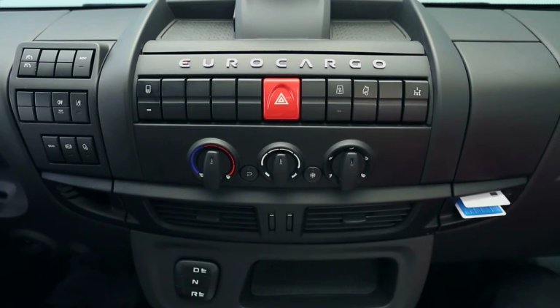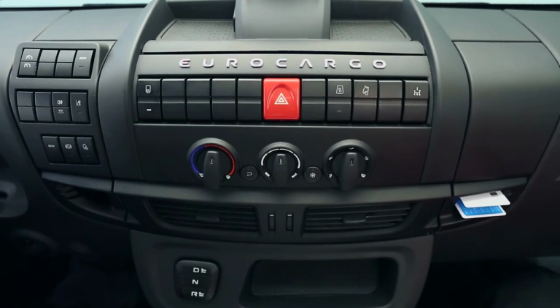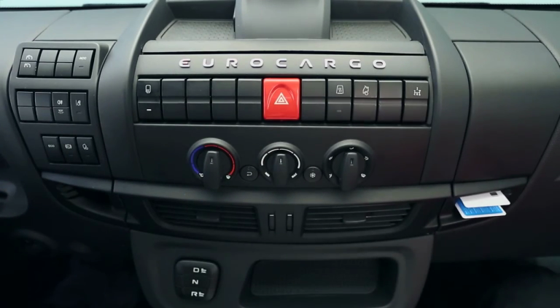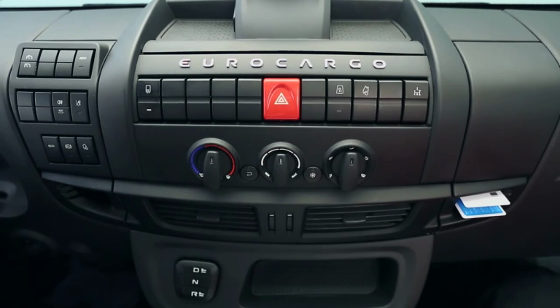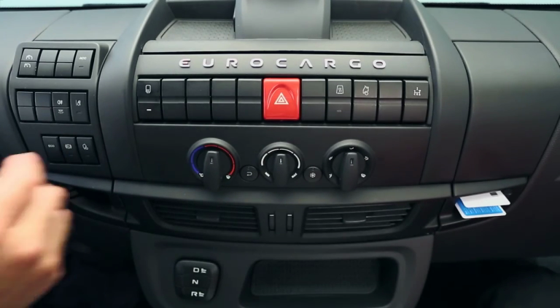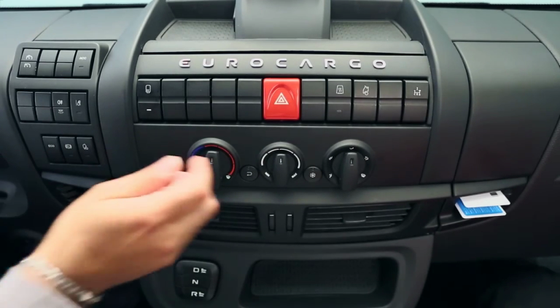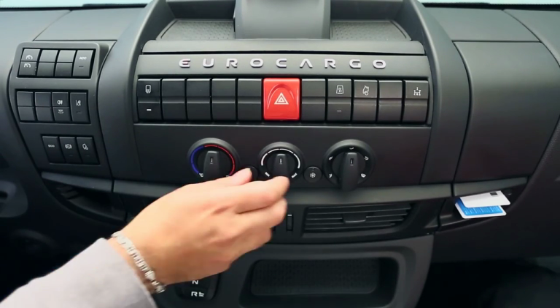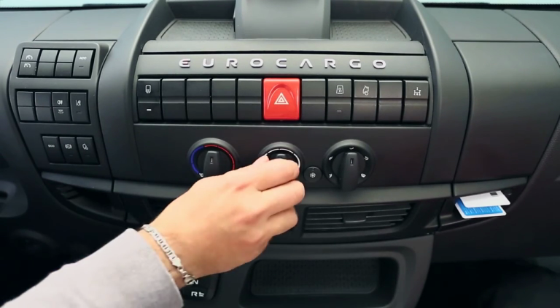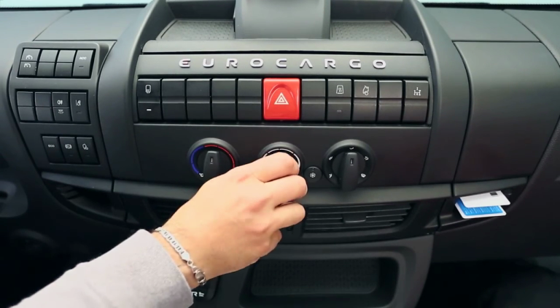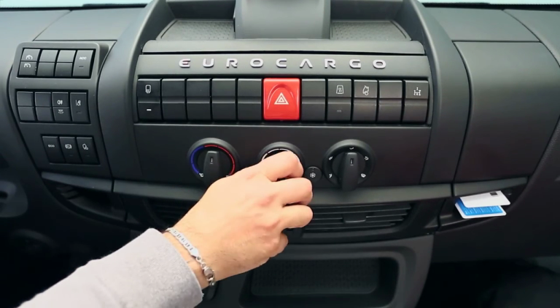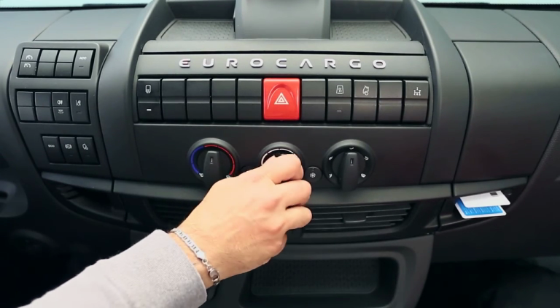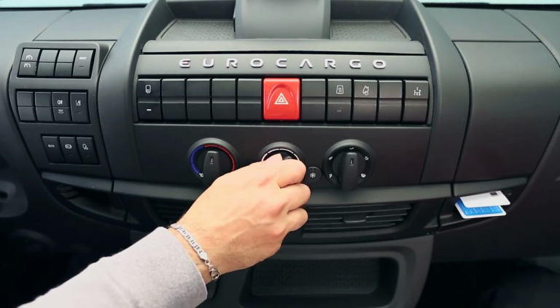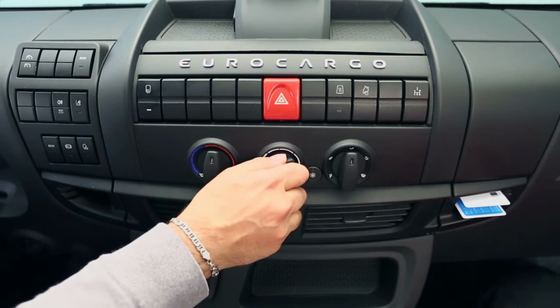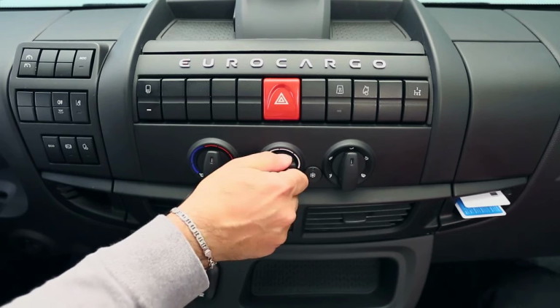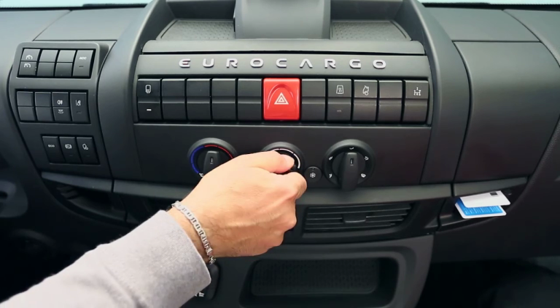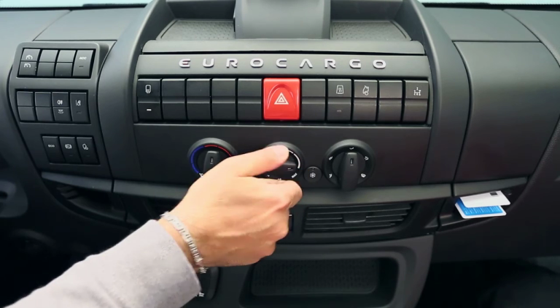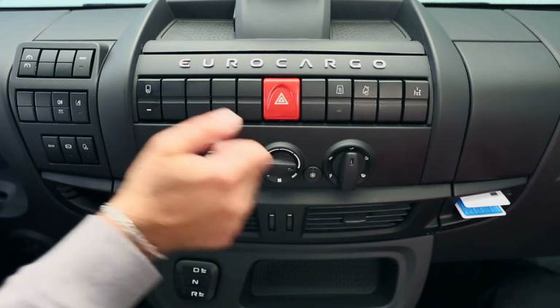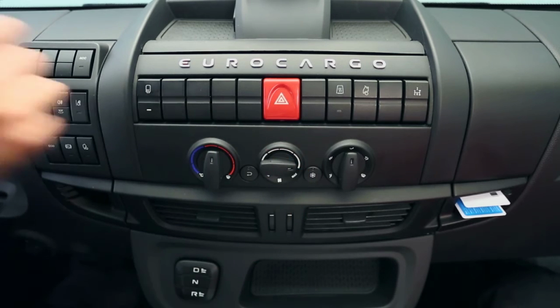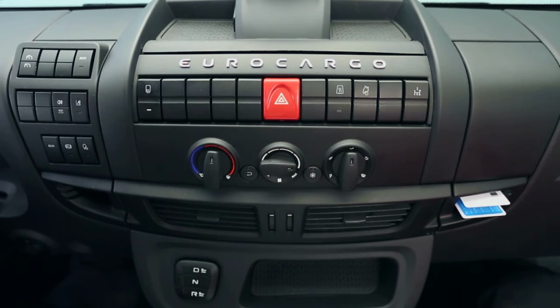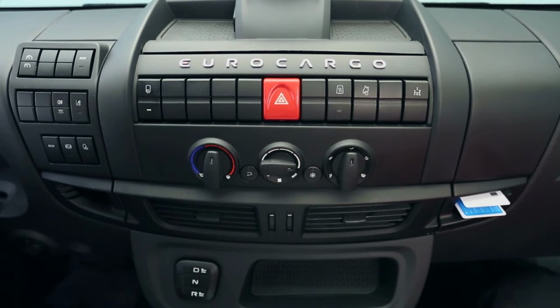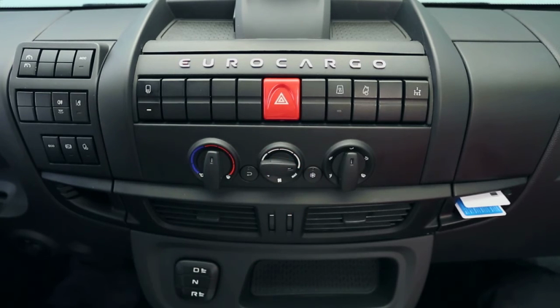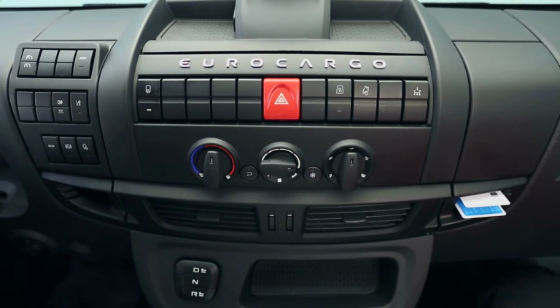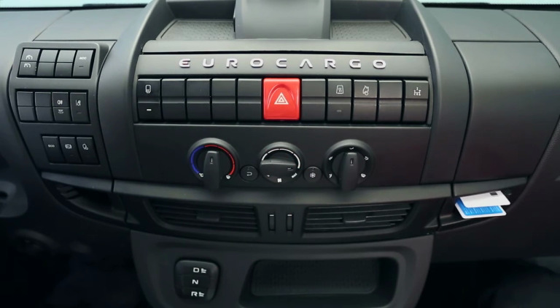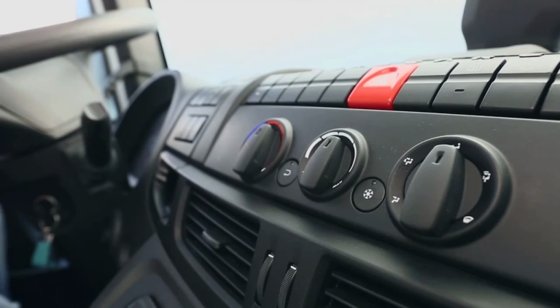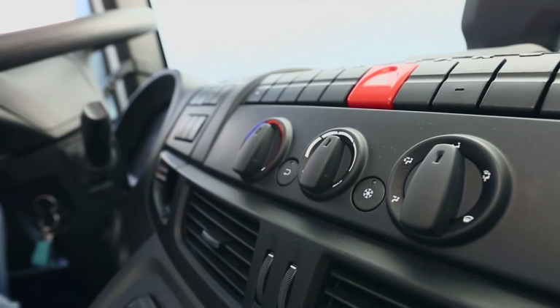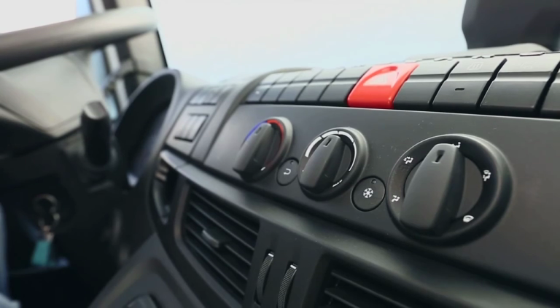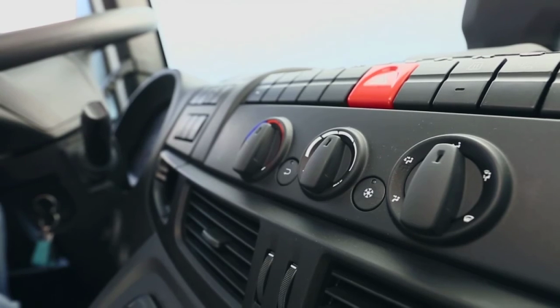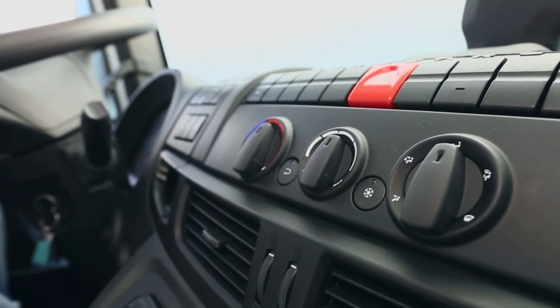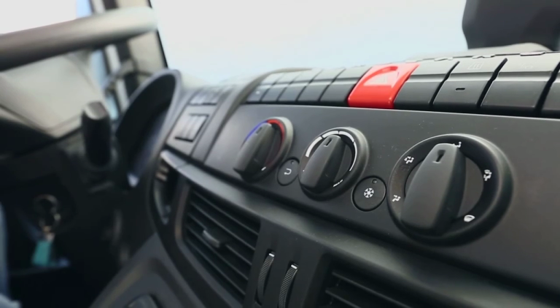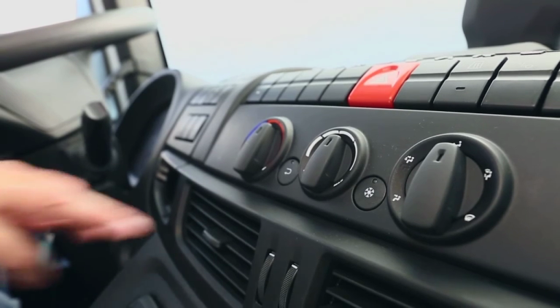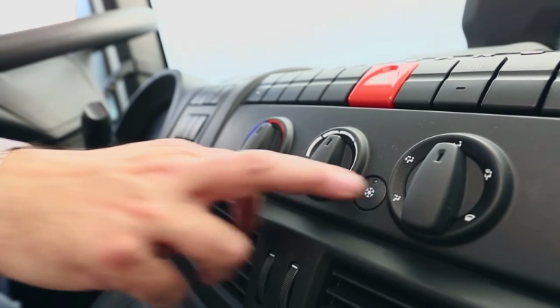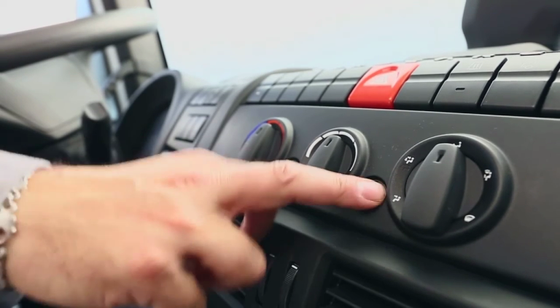The vehicle is equipped with new and more ergonomic controls for adjusting the heating and the air conditioning system.